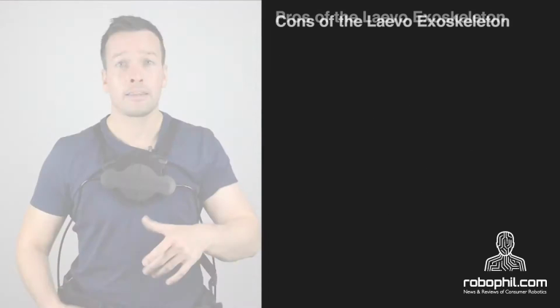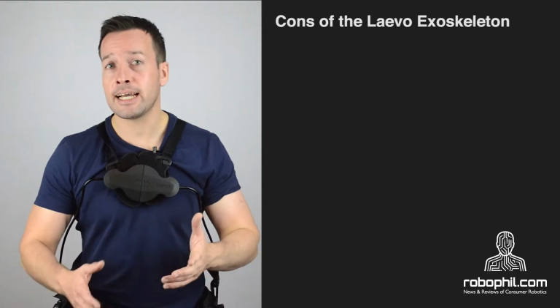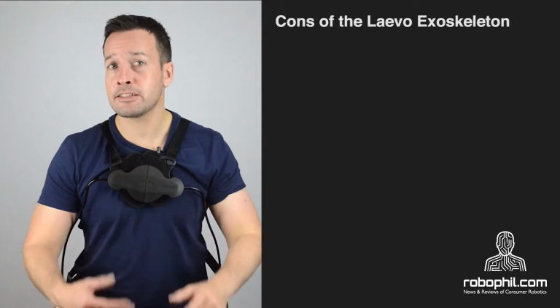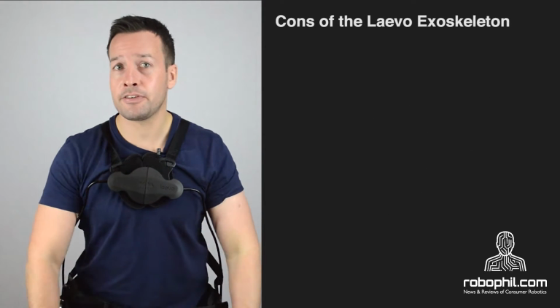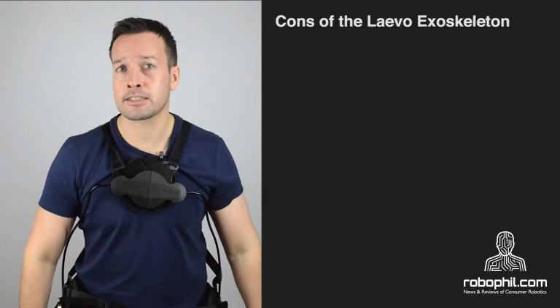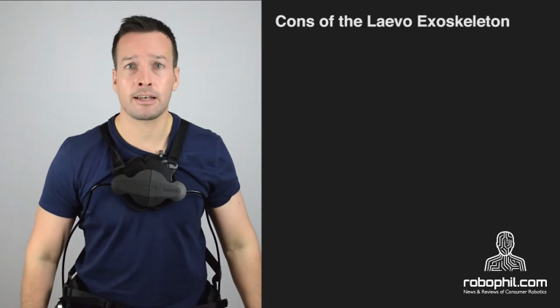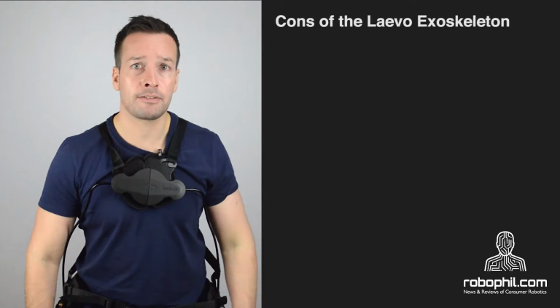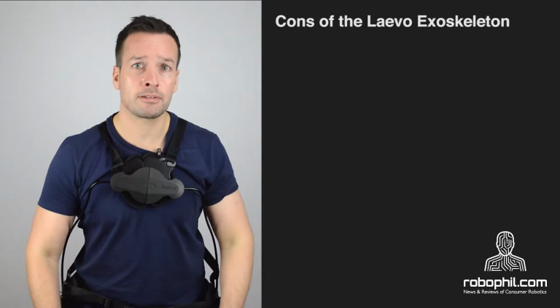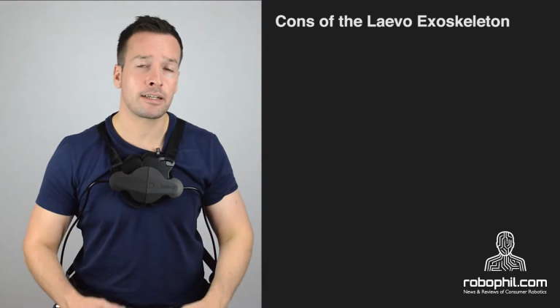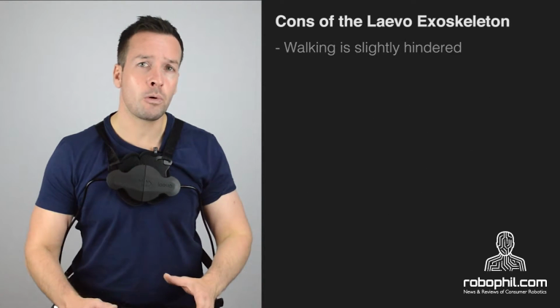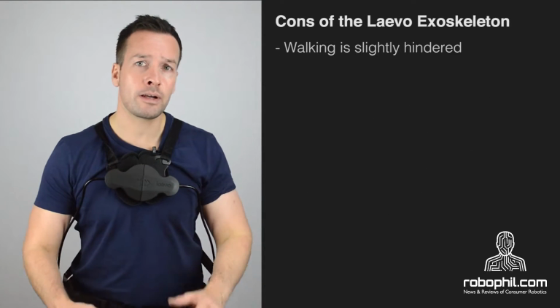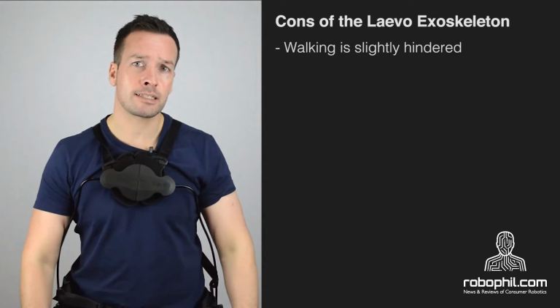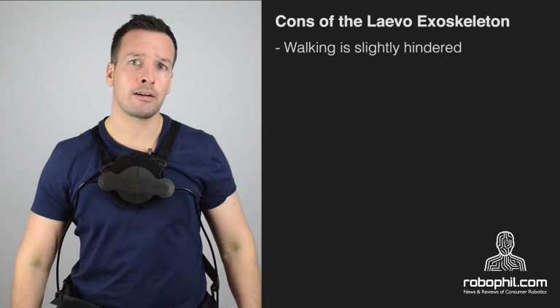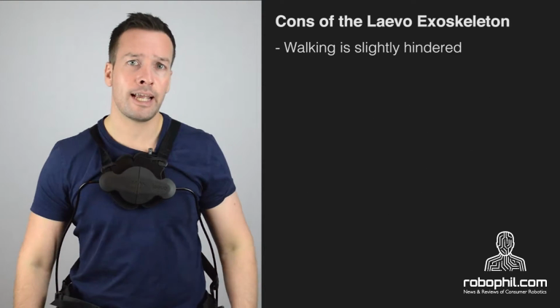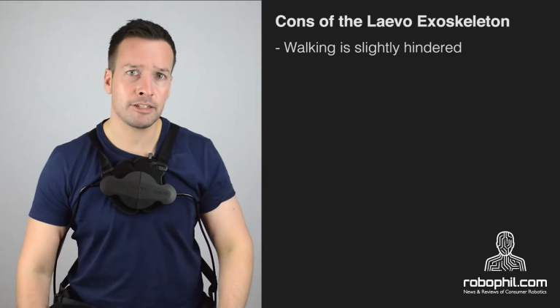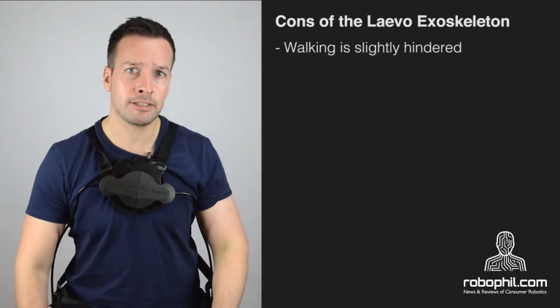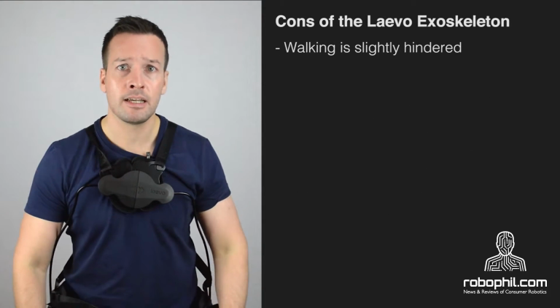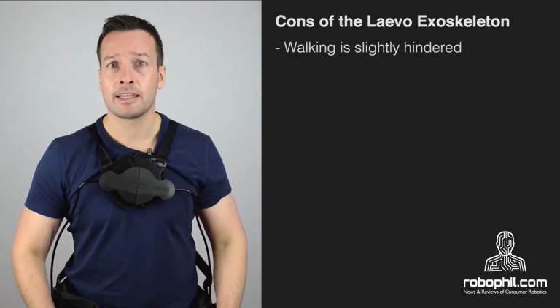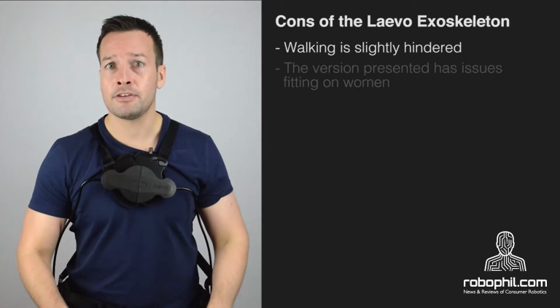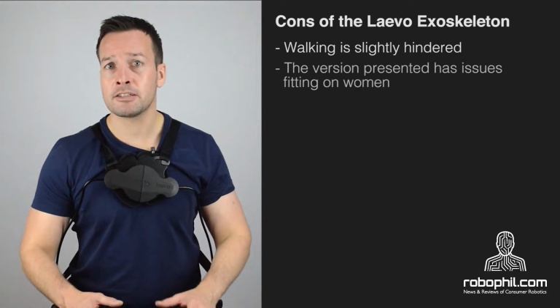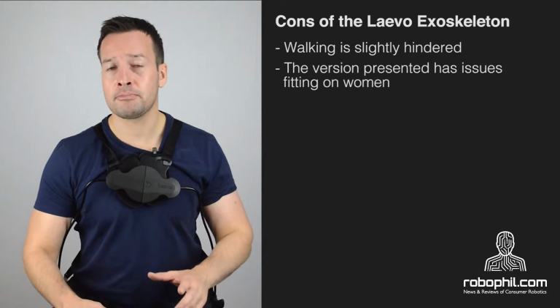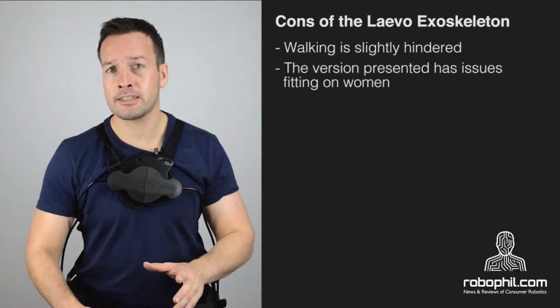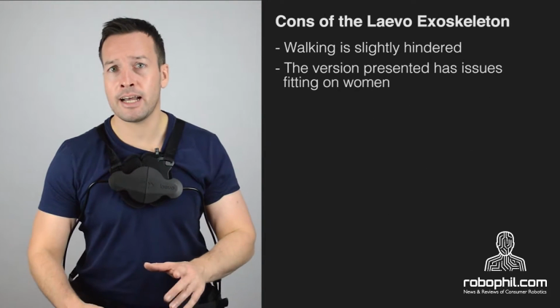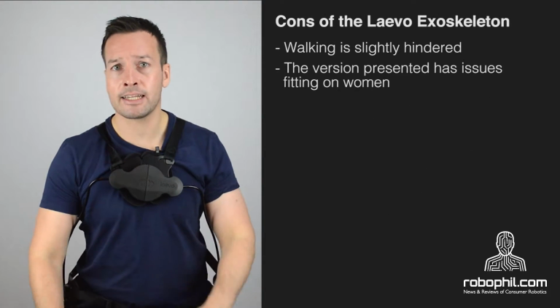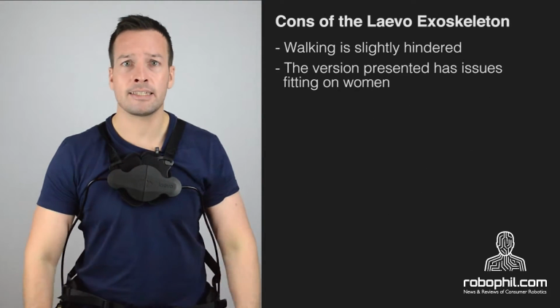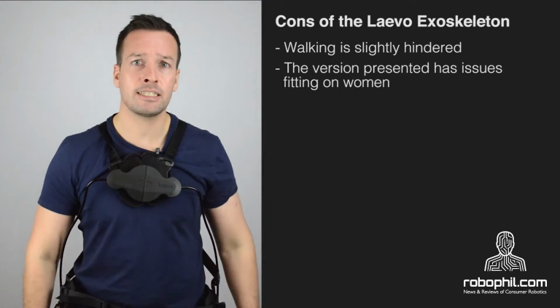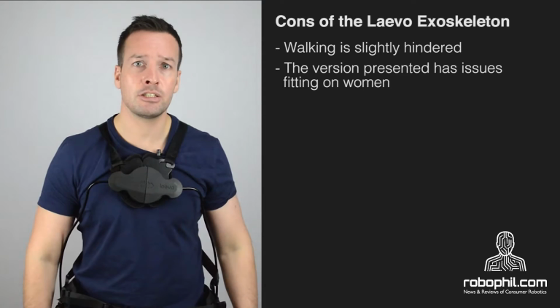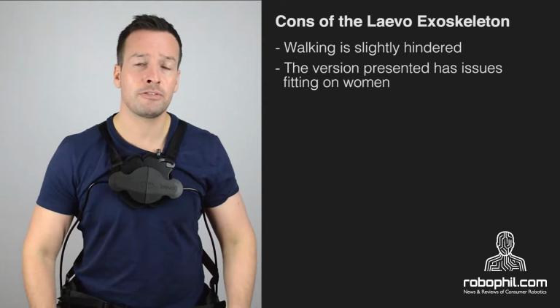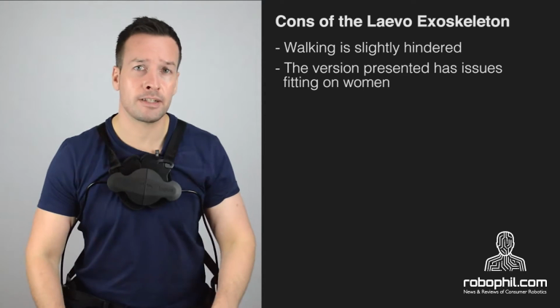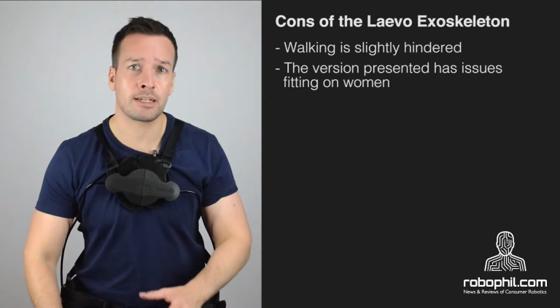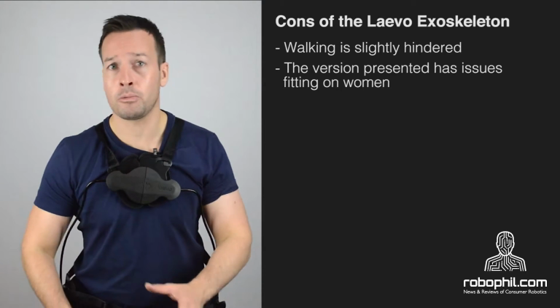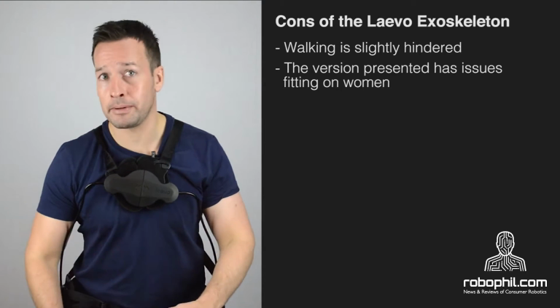On the negative side, wearing the Levo slightly hinders your walking, and the current version has issues with fitting on women.